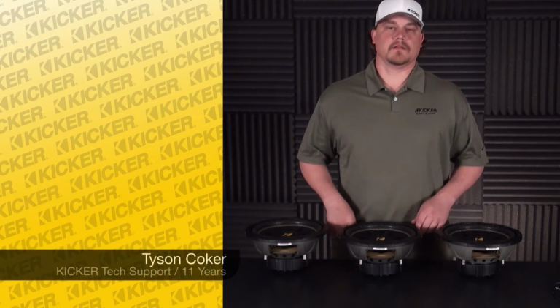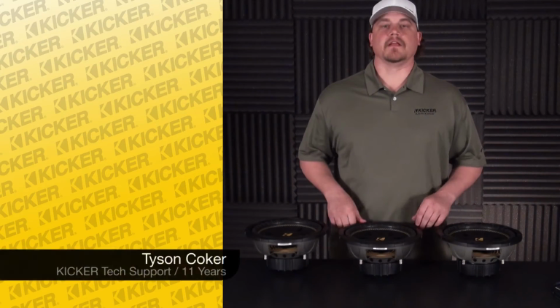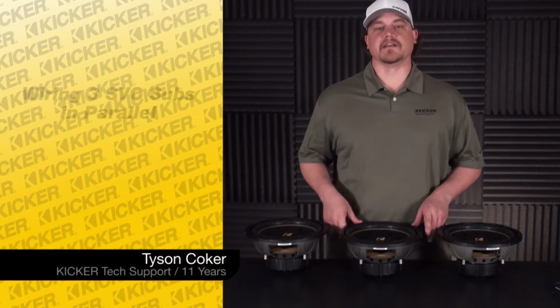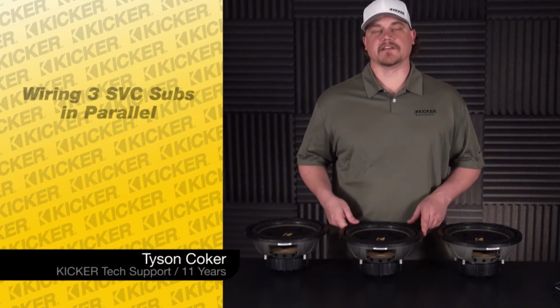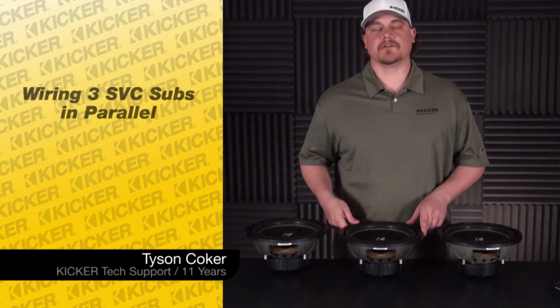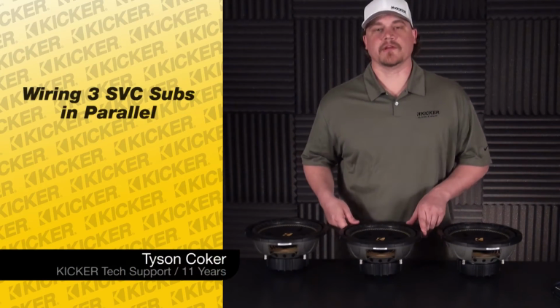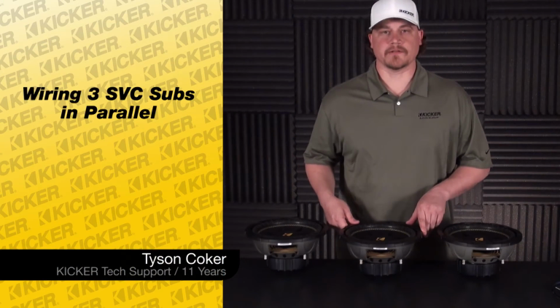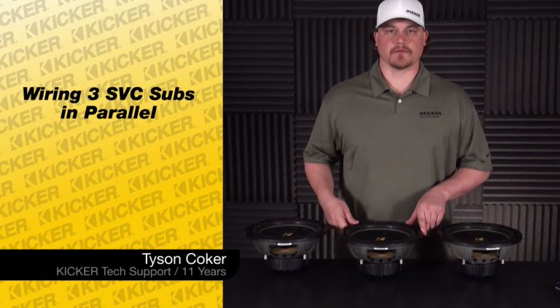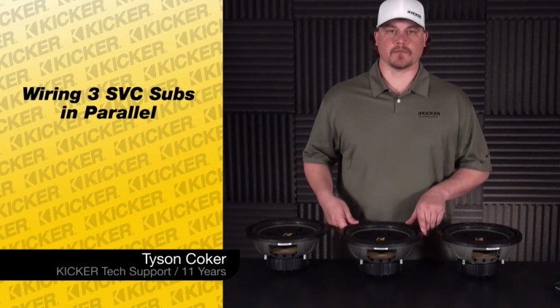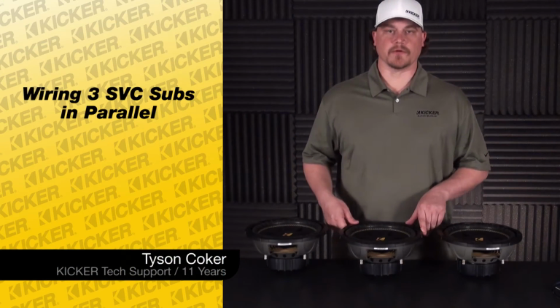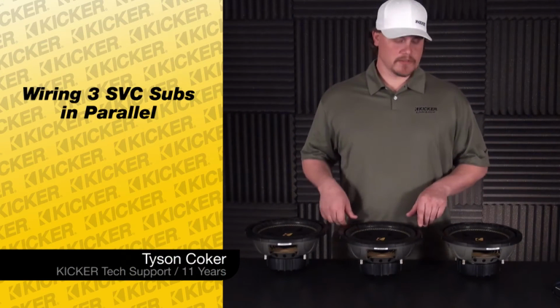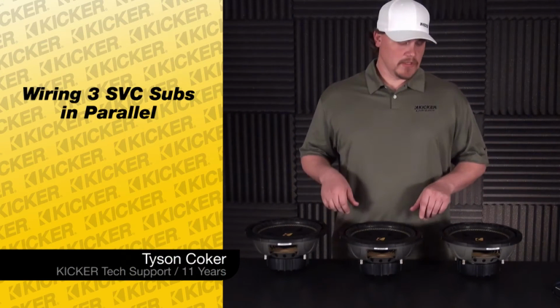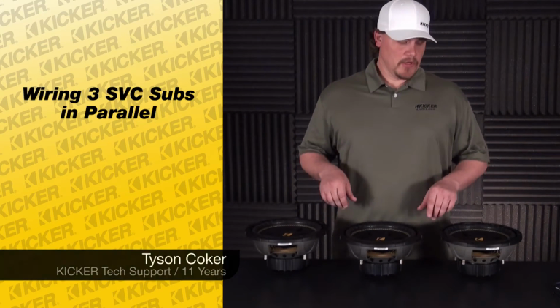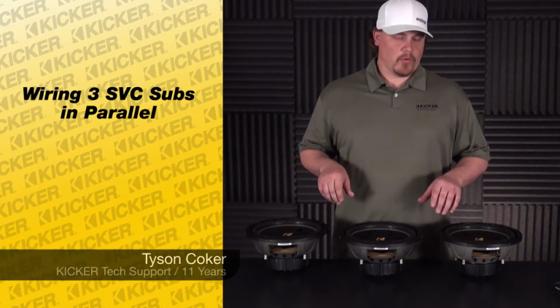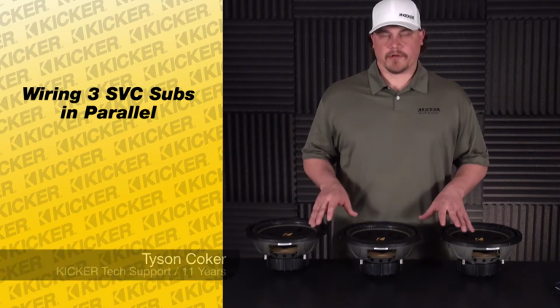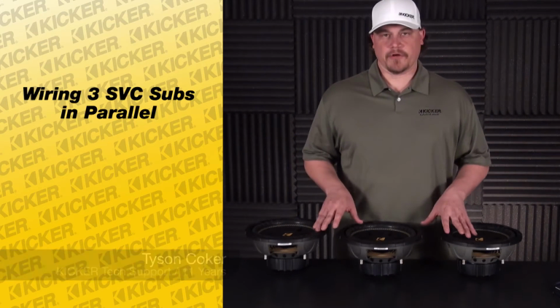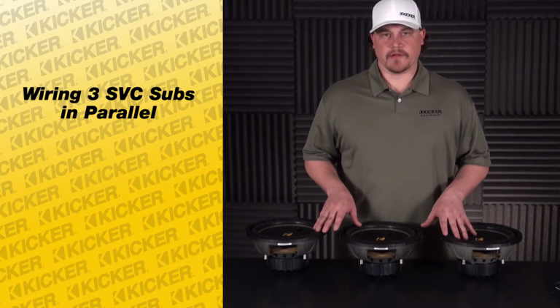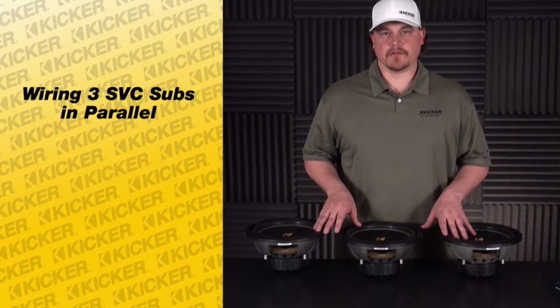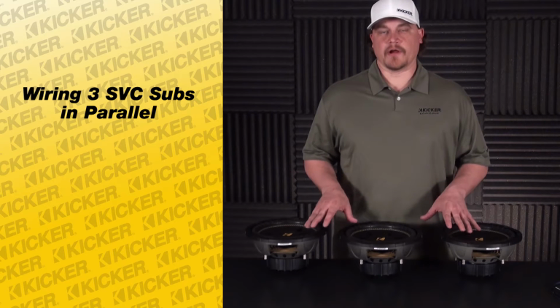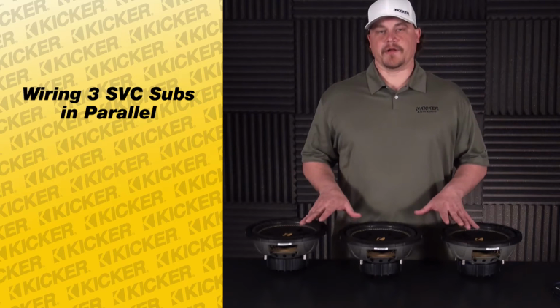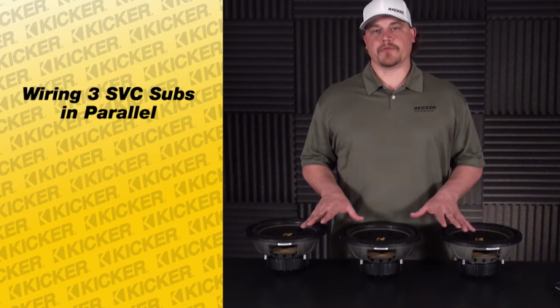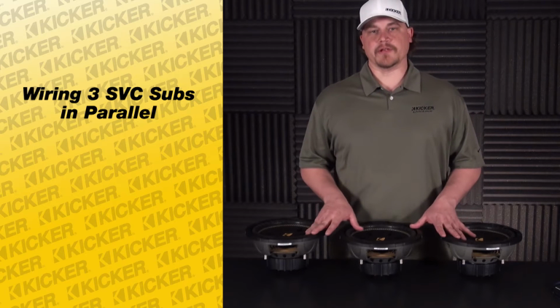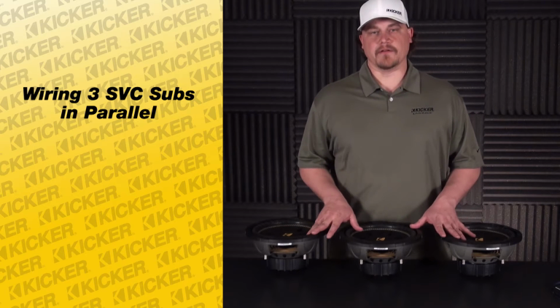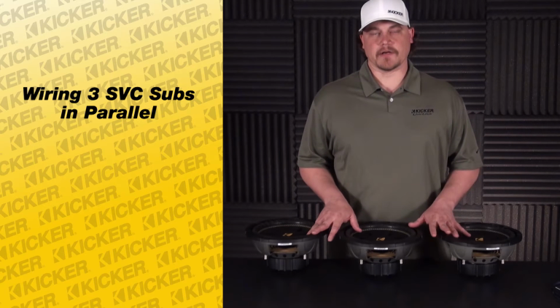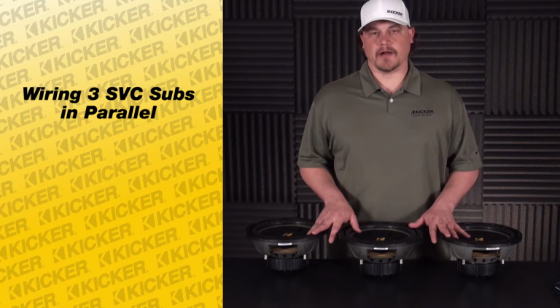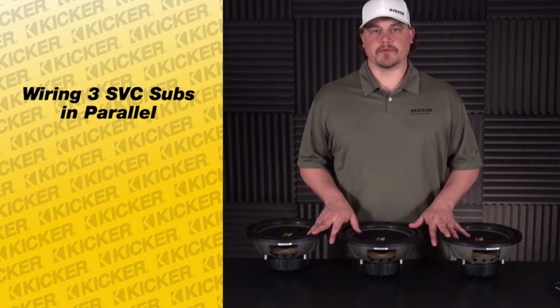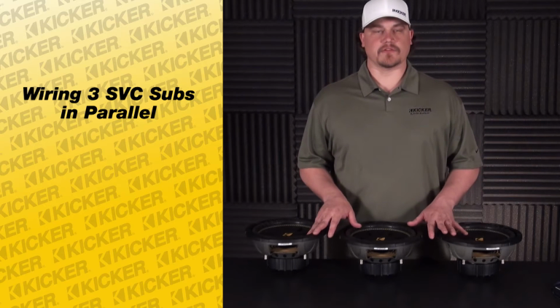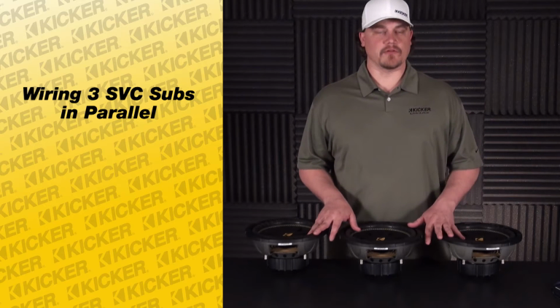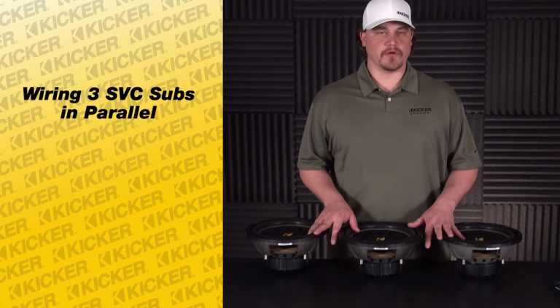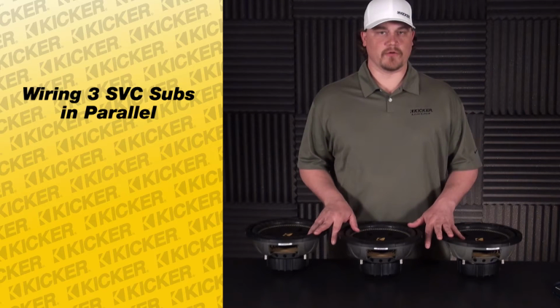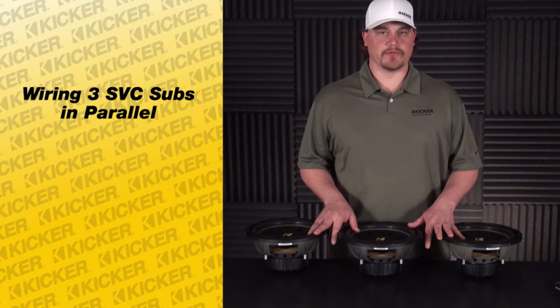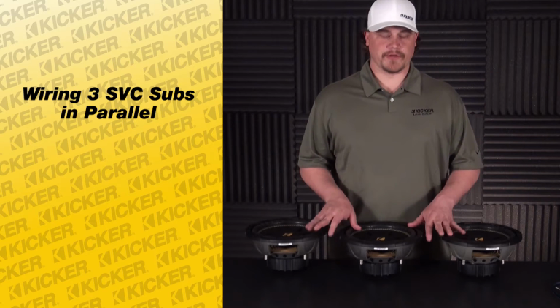Hey guys, Tyson here with Kickr Technical Support. What we're going to go over today is wiring up three of our Comp single voice coil subs.